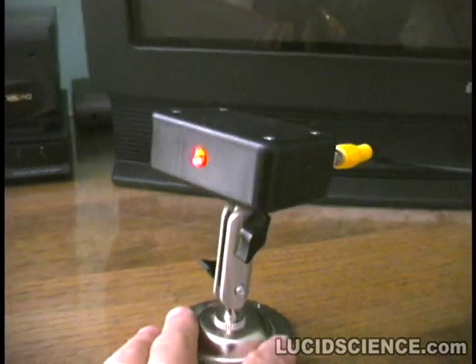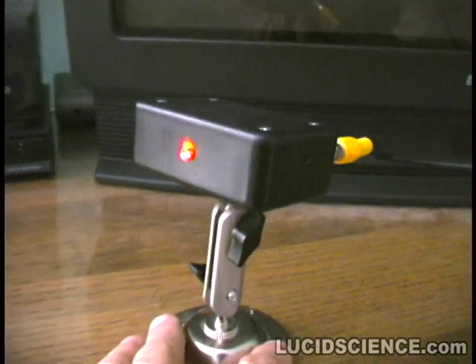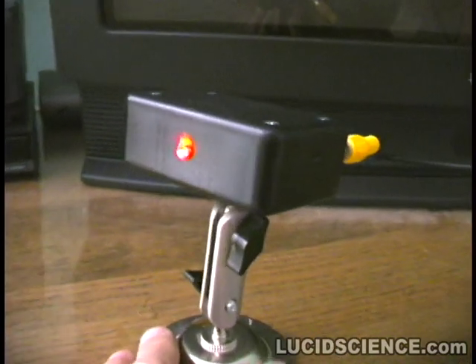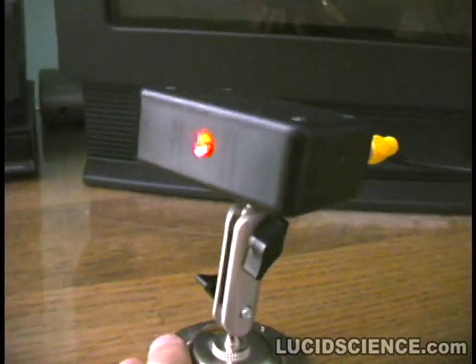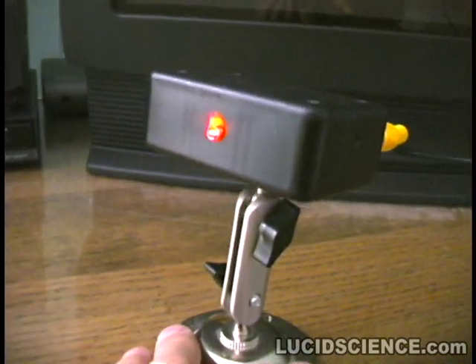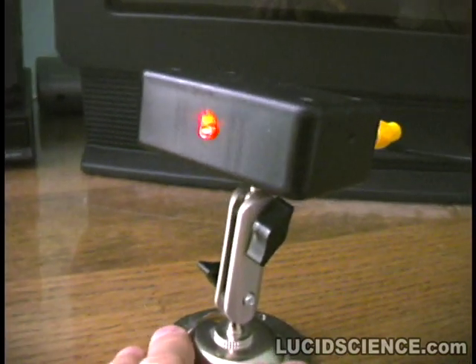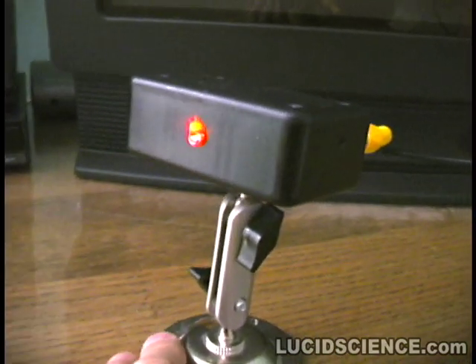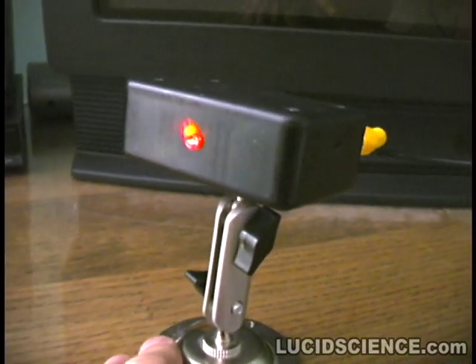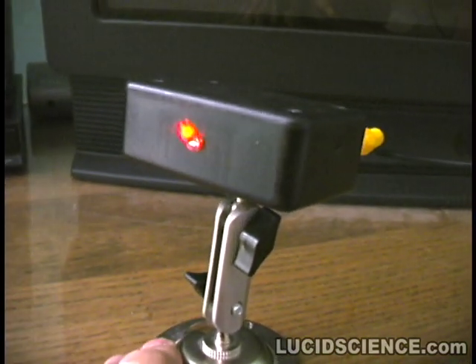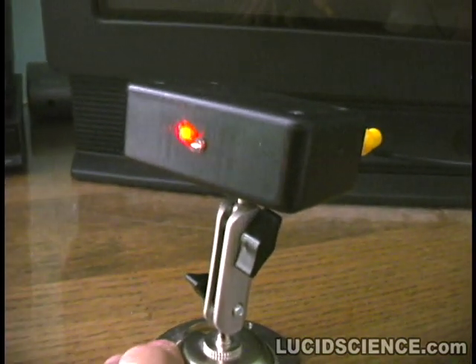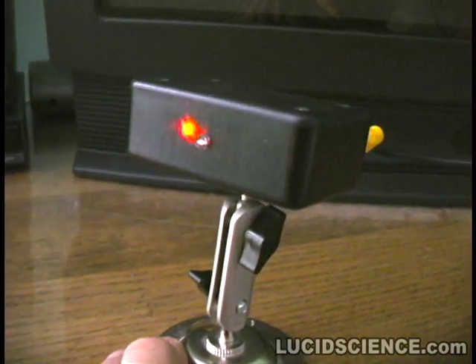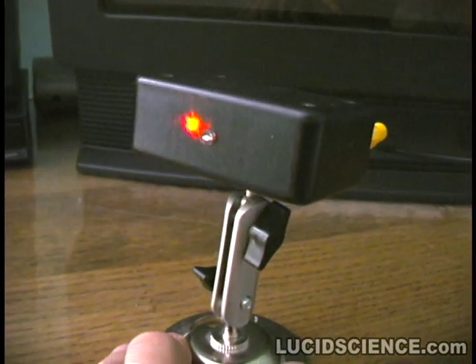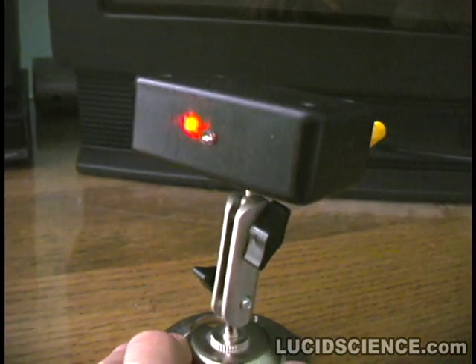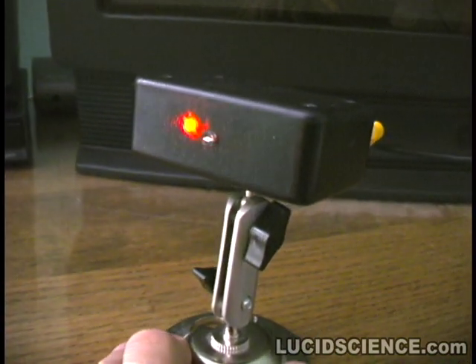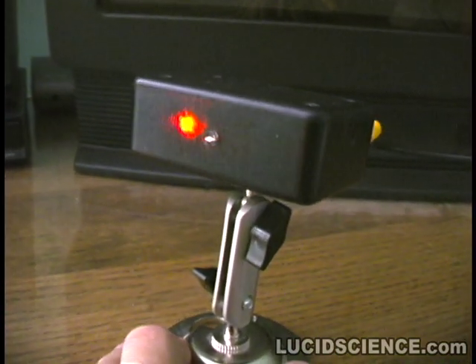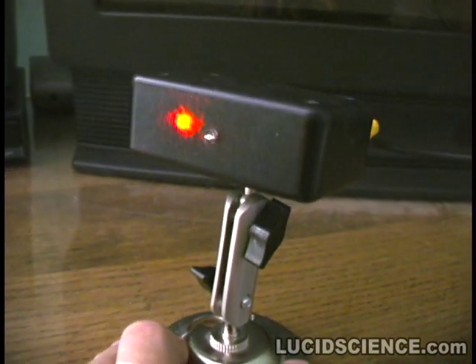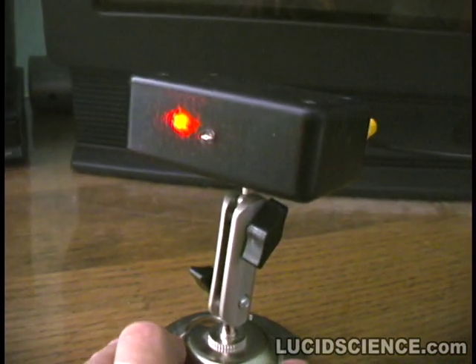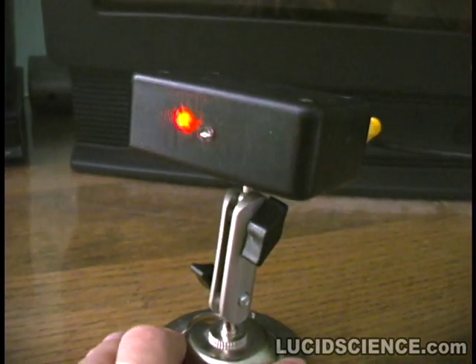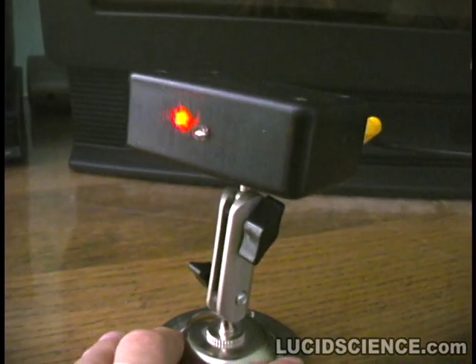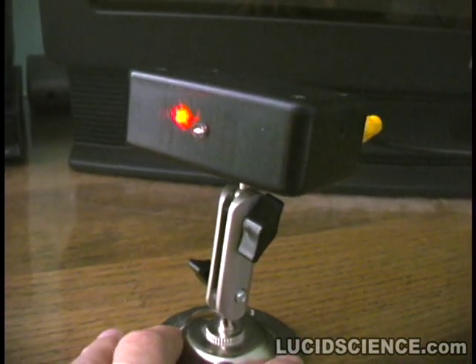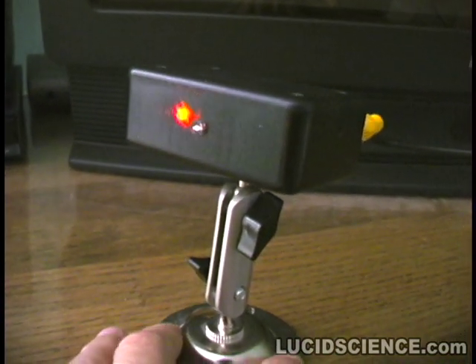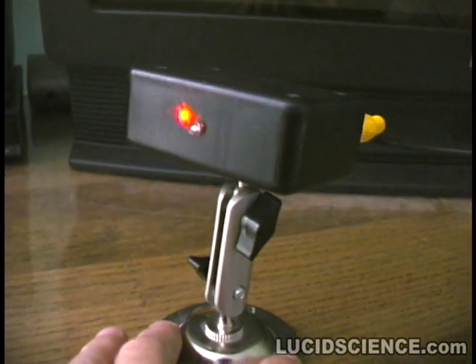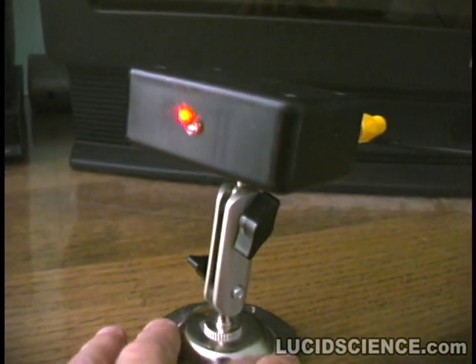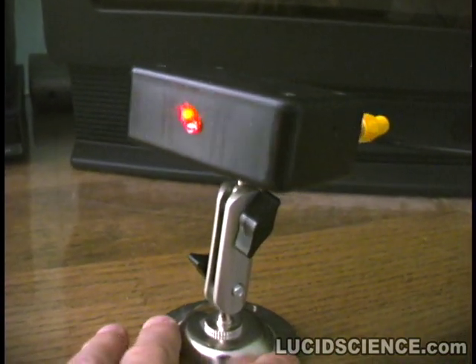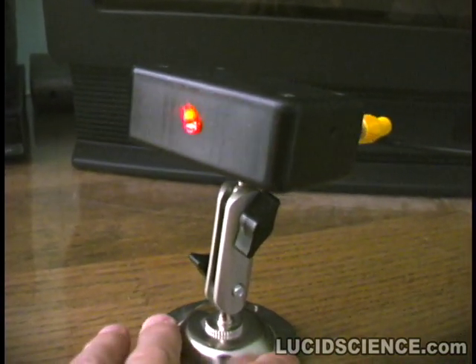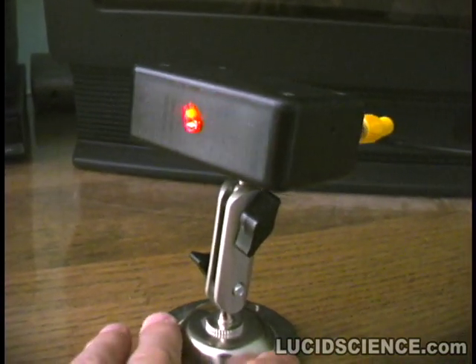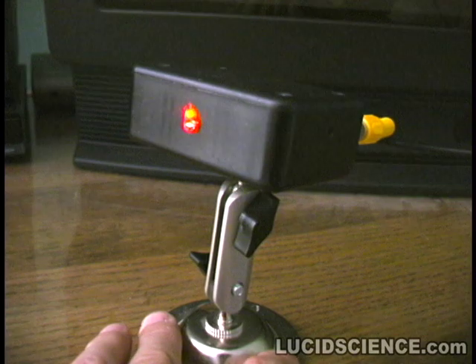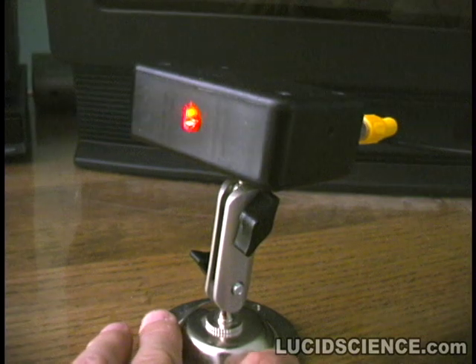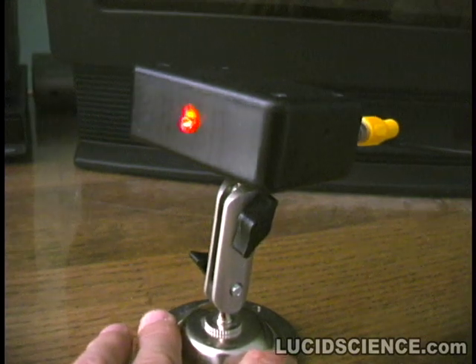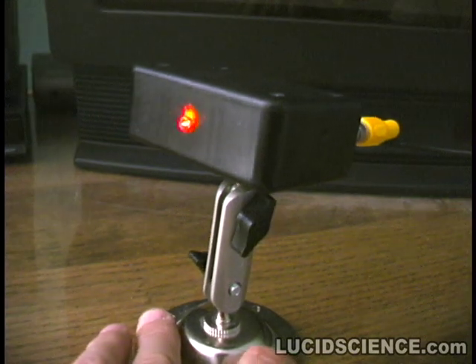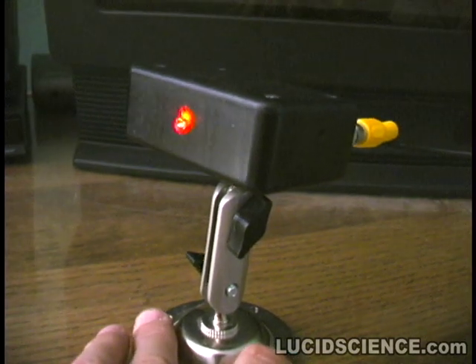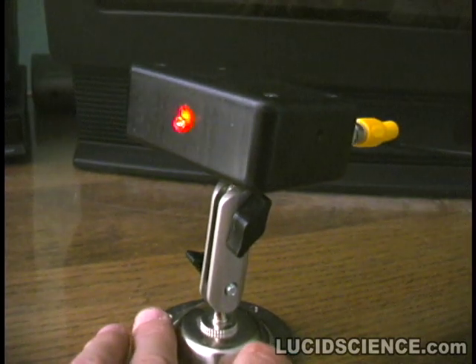Sound volume is never an issue as long as the return laser beam can be caught by the receiver.